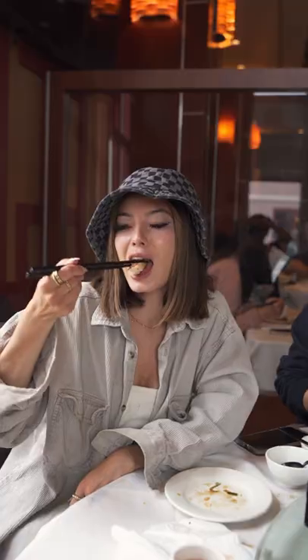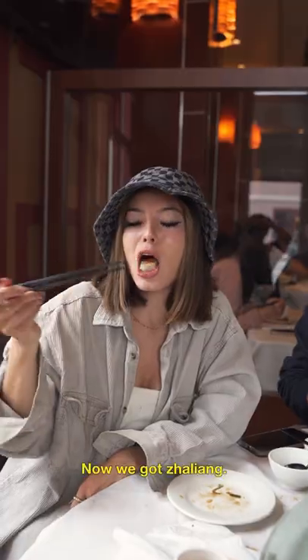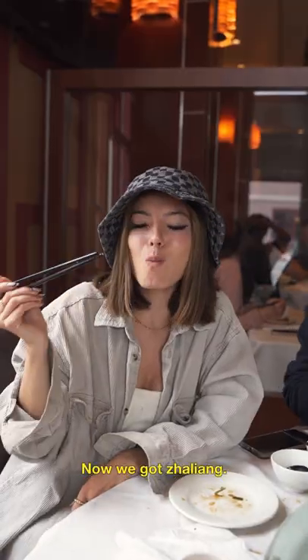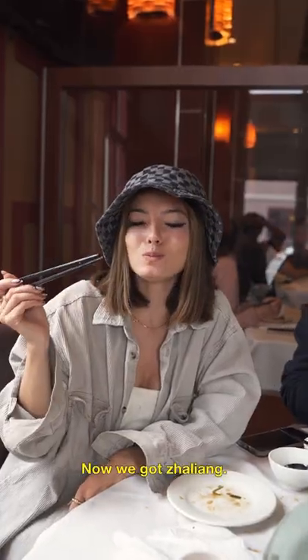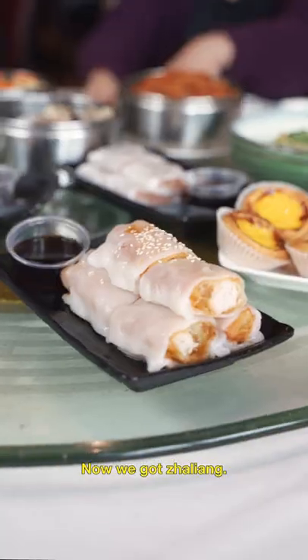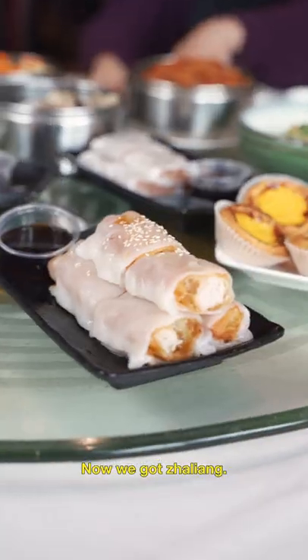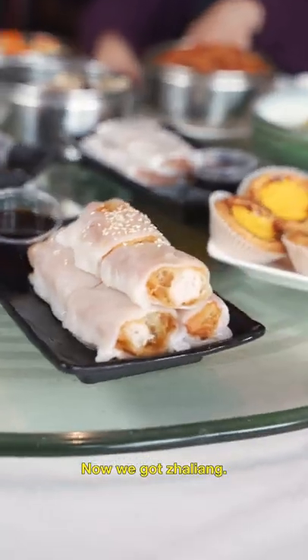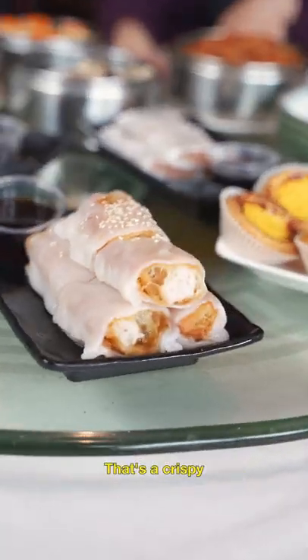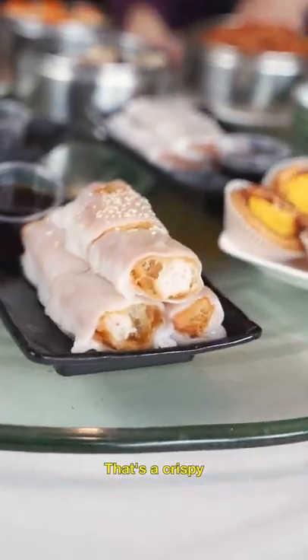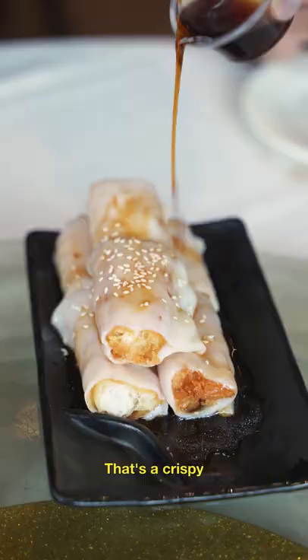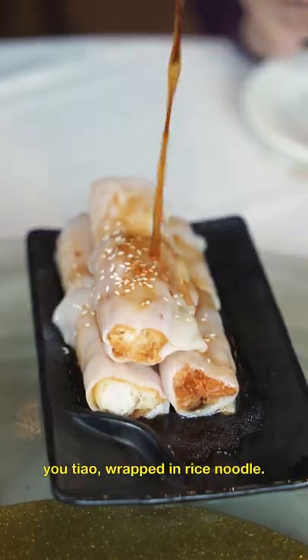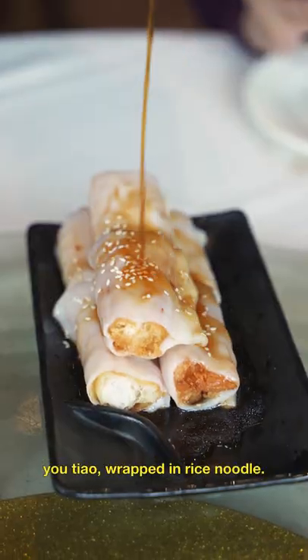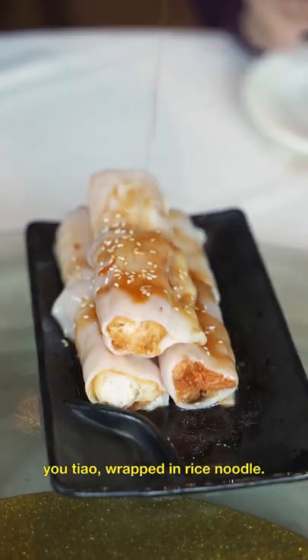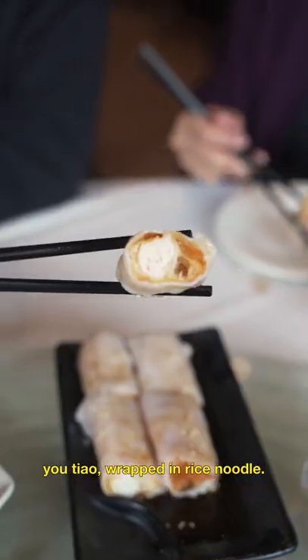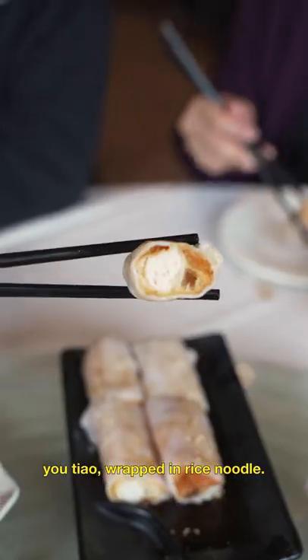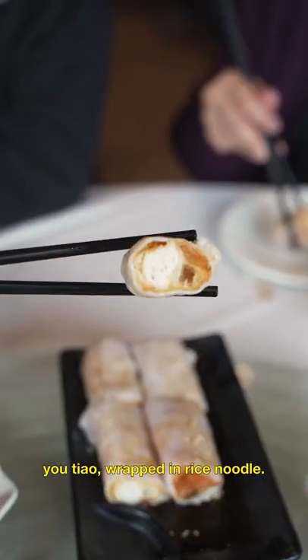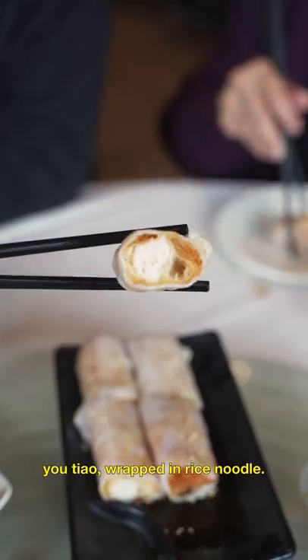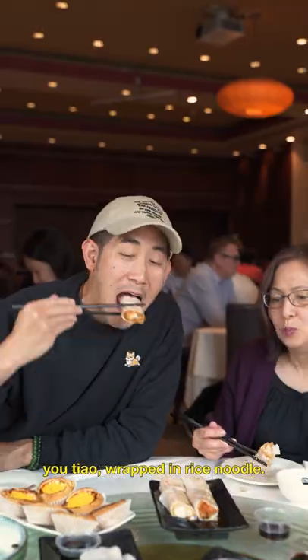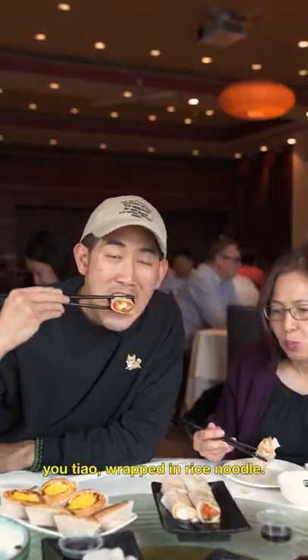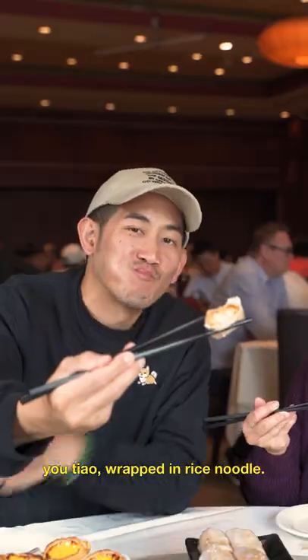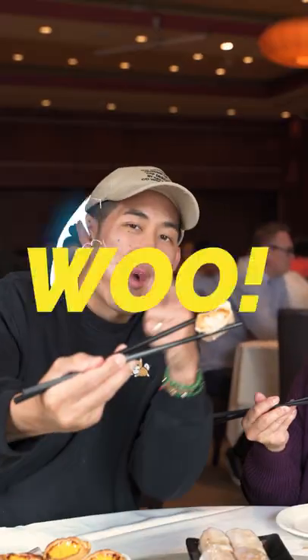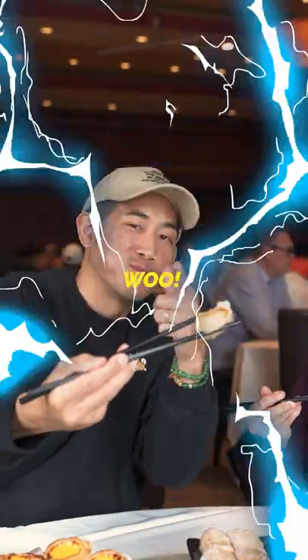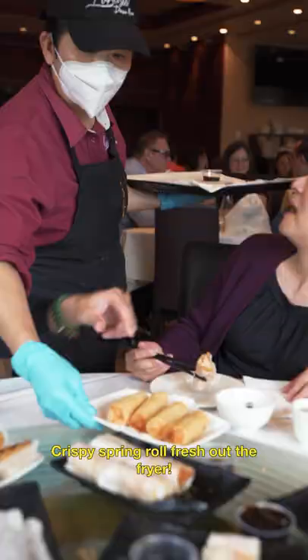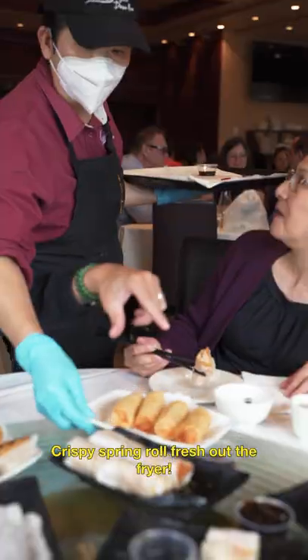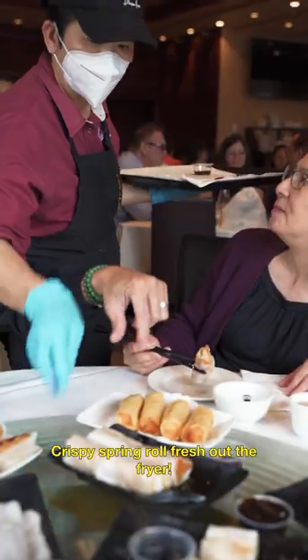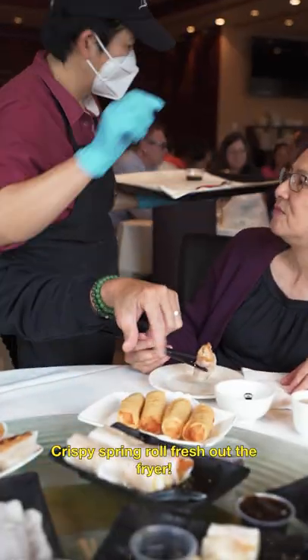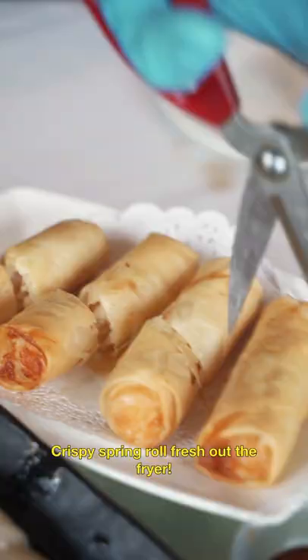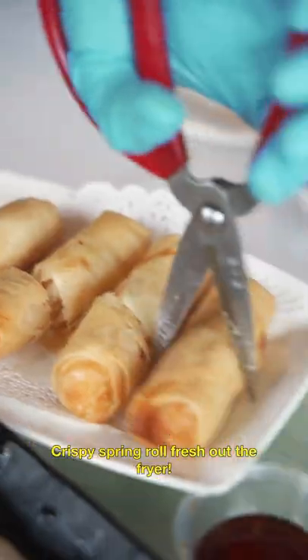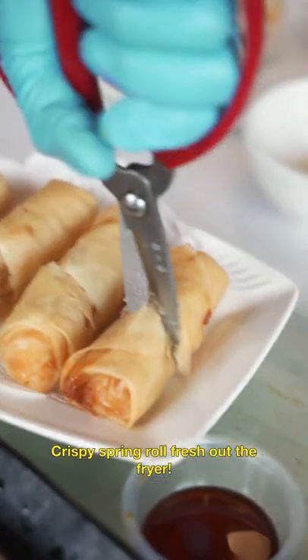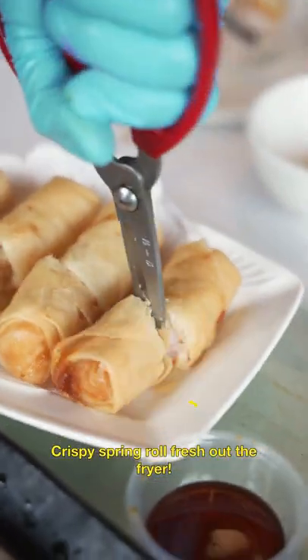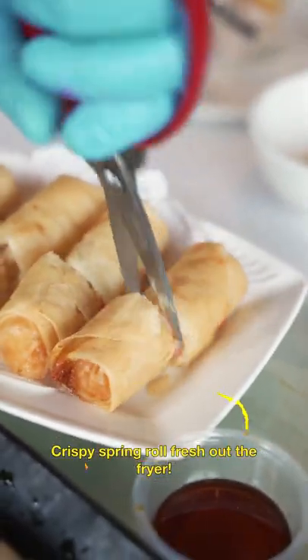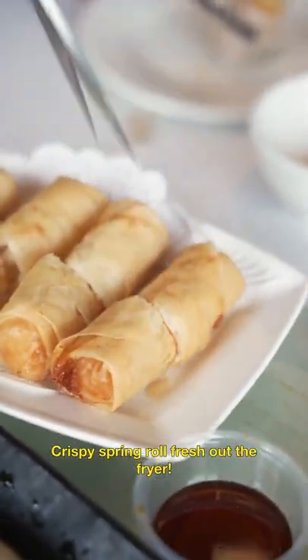aka turn up cake. Now we got ja leung — that's a crispy yao teo wrapped in rice noodle. Crispy spring roll fresh out the fryer.